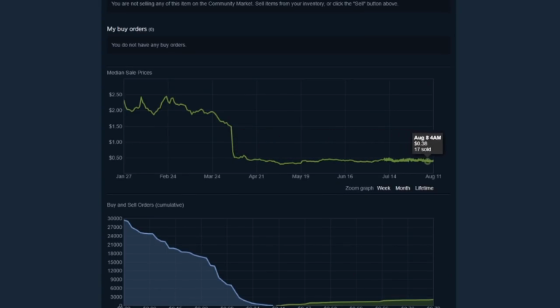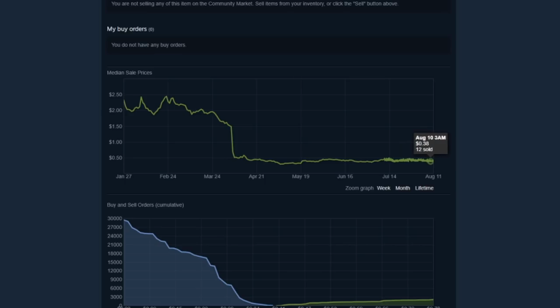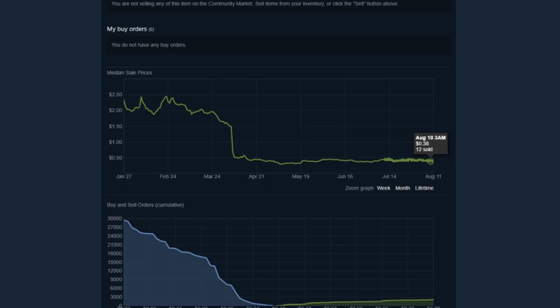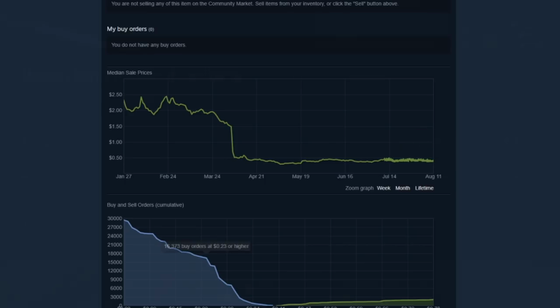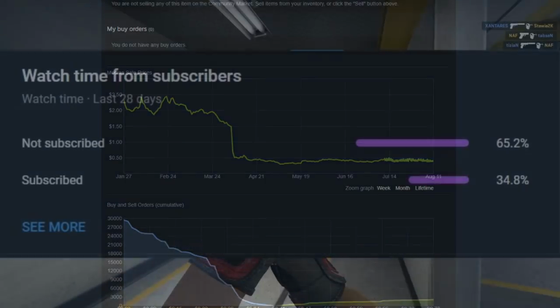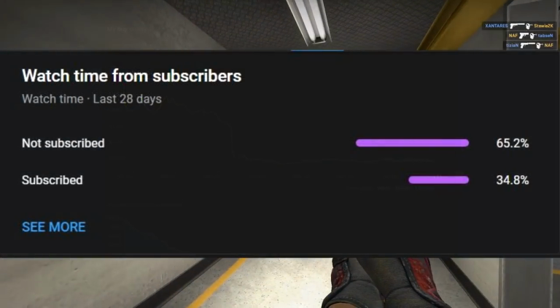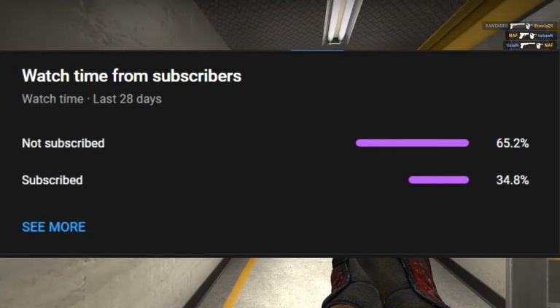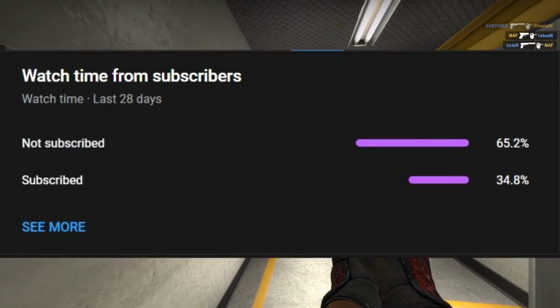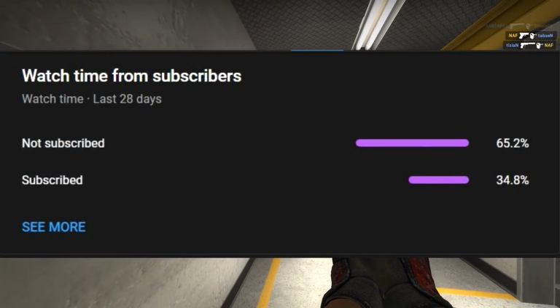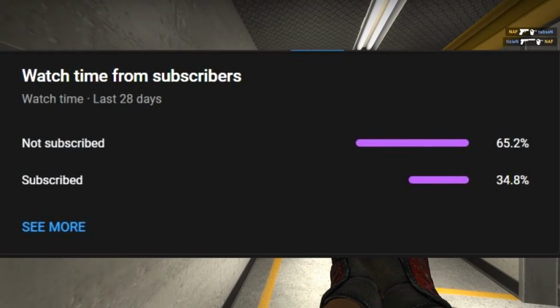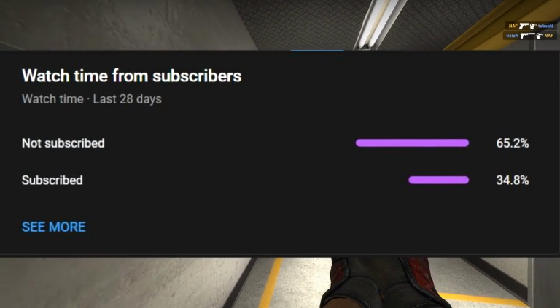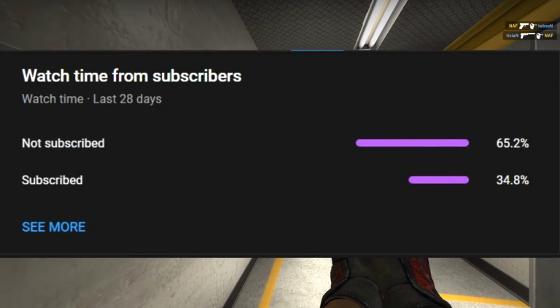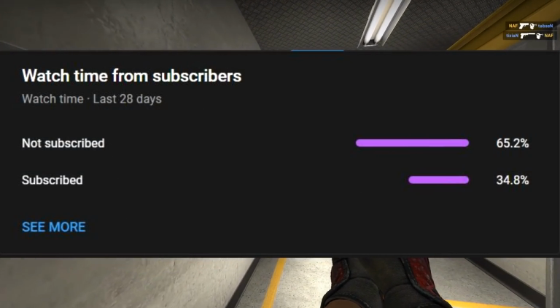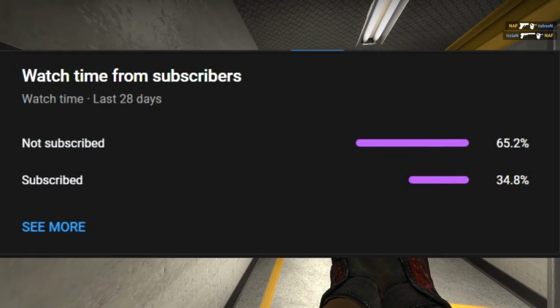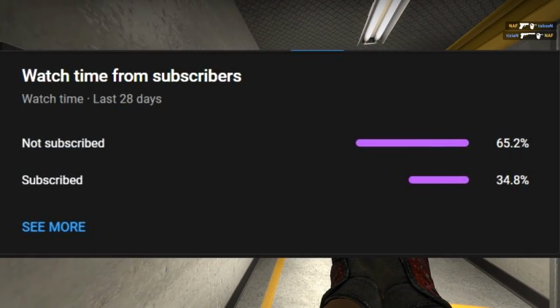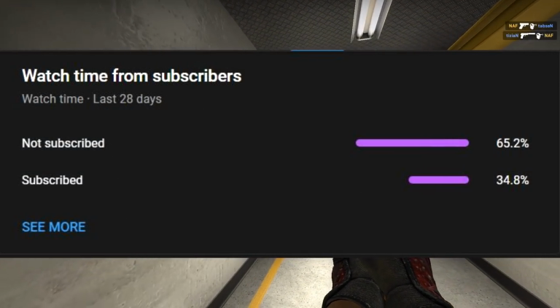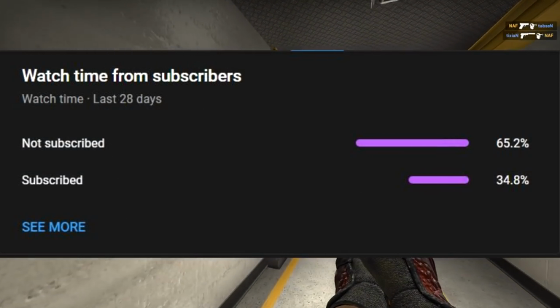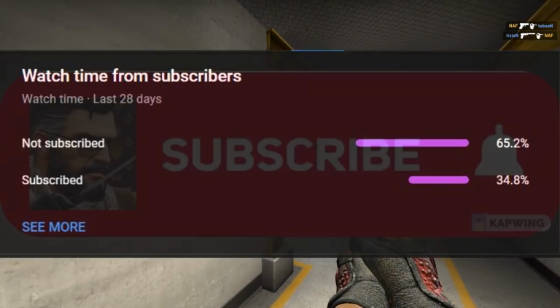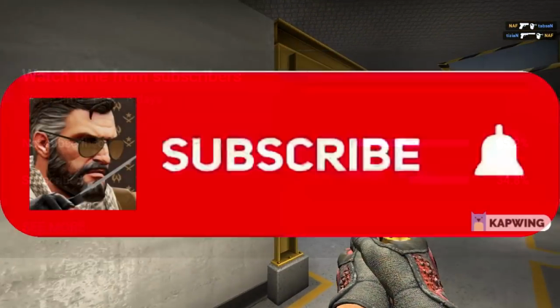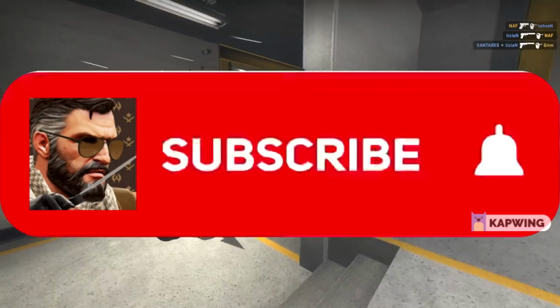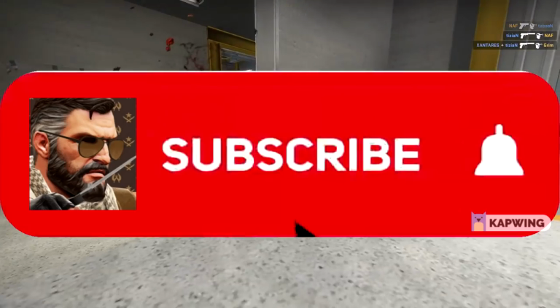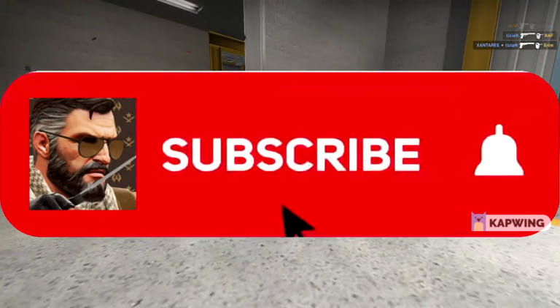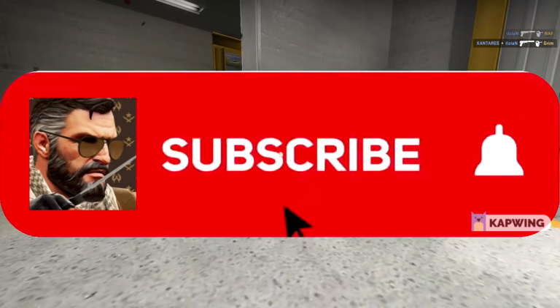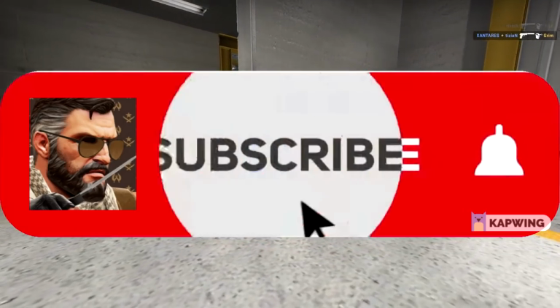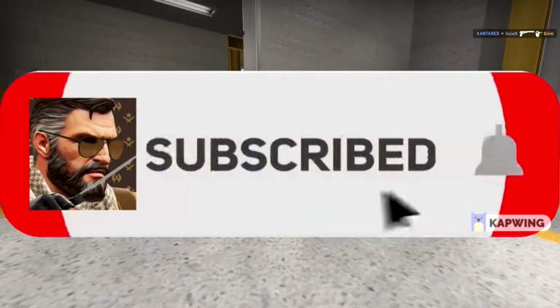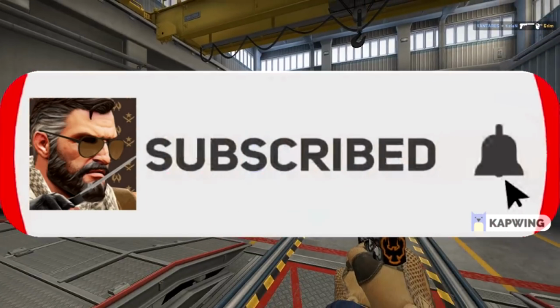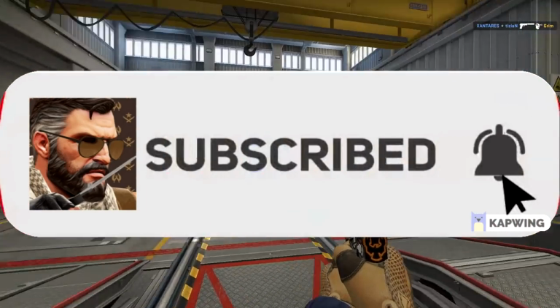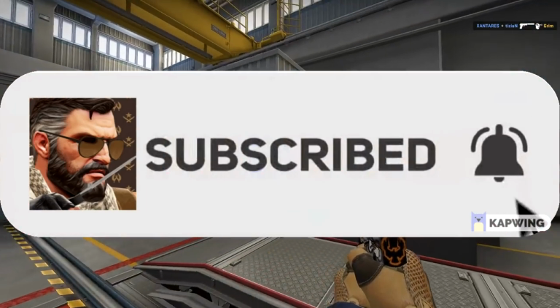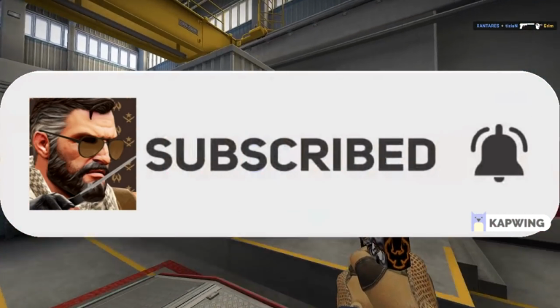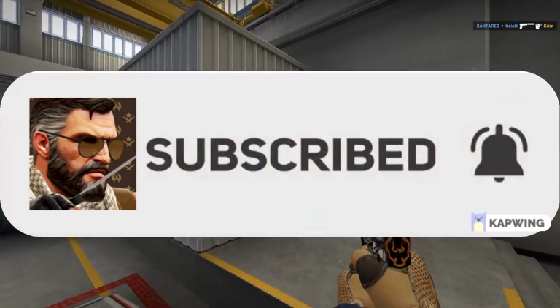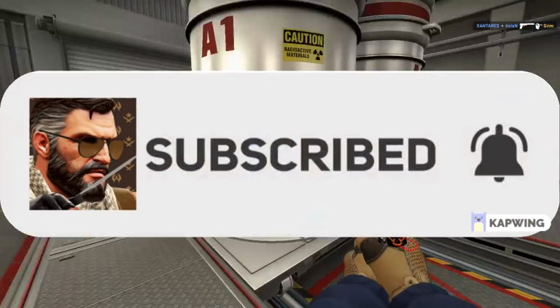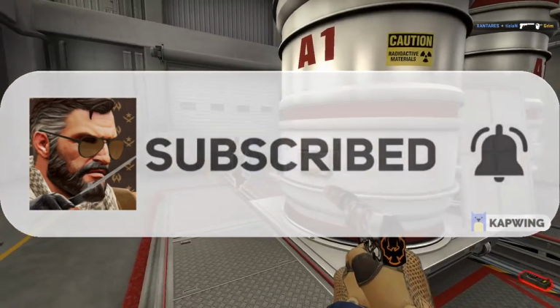If you're in the 65% of people that aren't subscribed yet, be sure to subscribe to this channel so you don't miss out on any new videos.